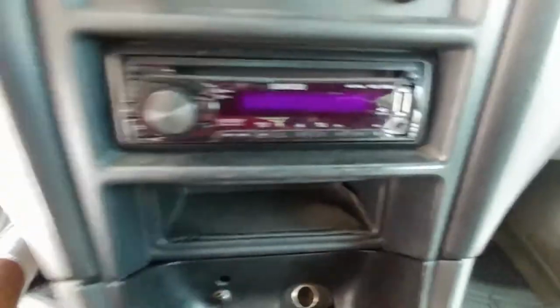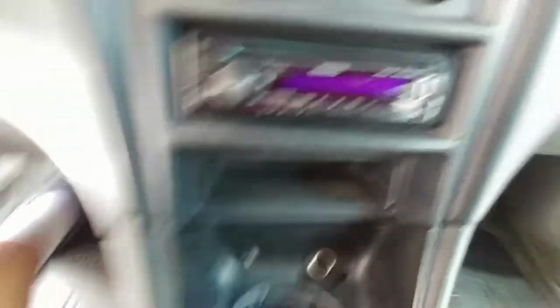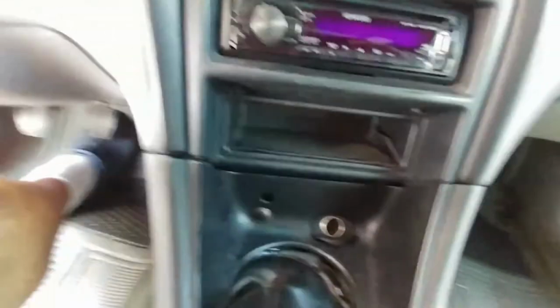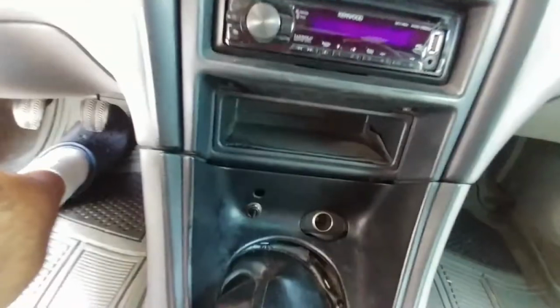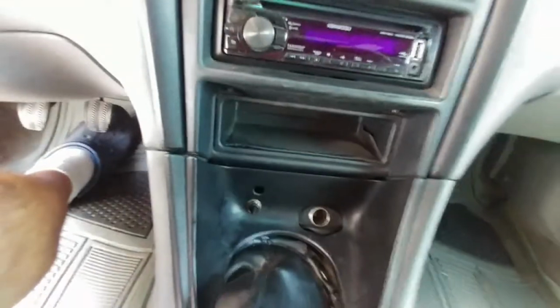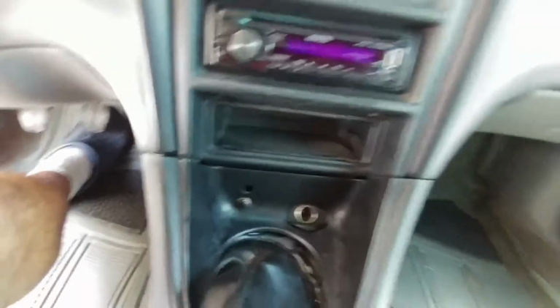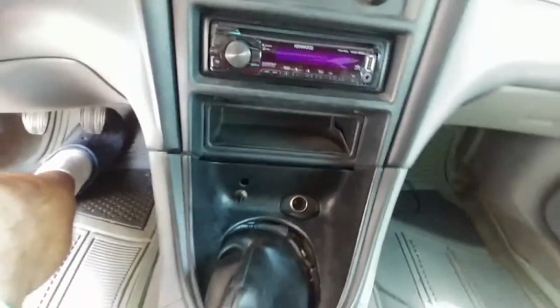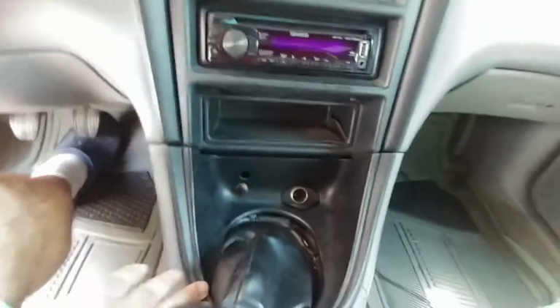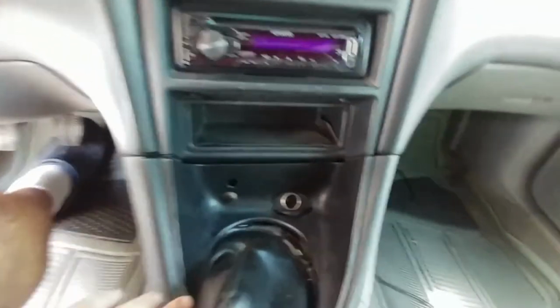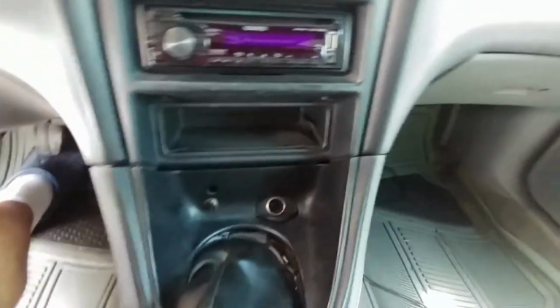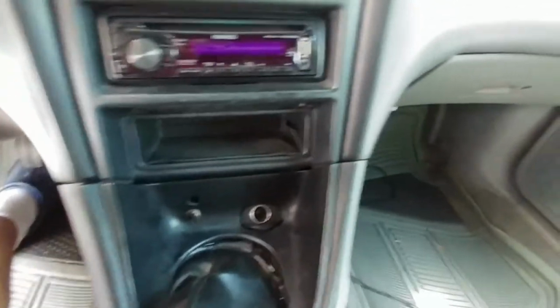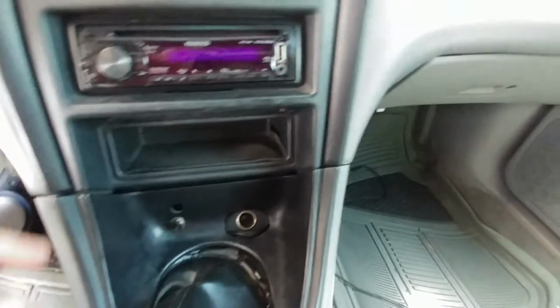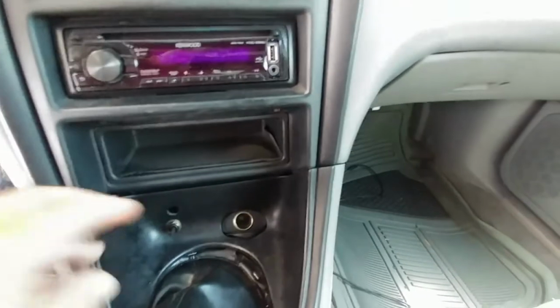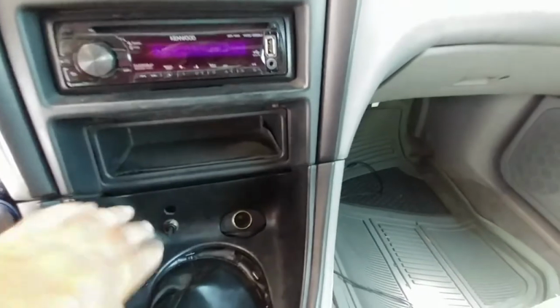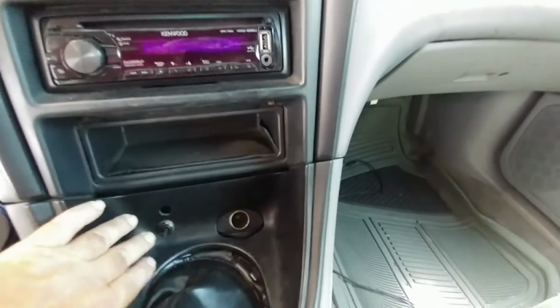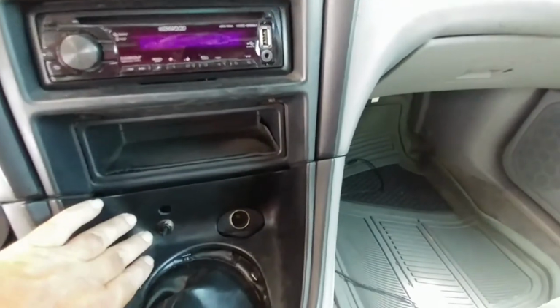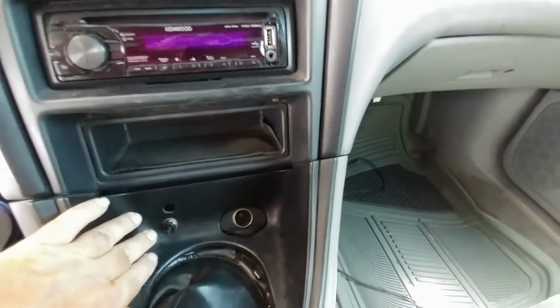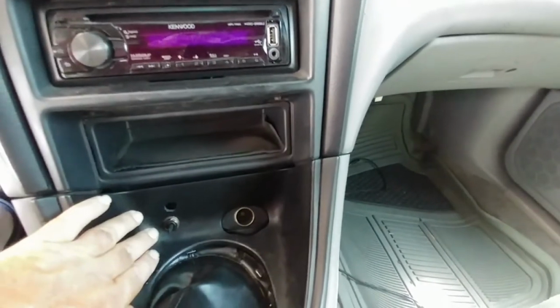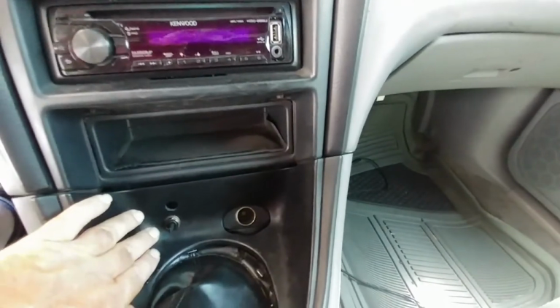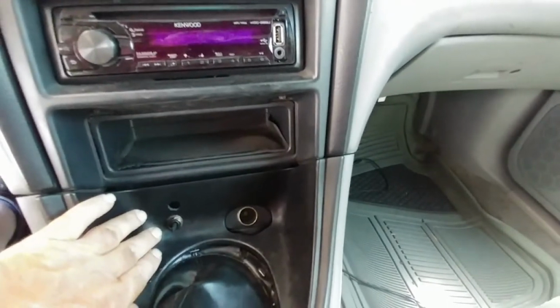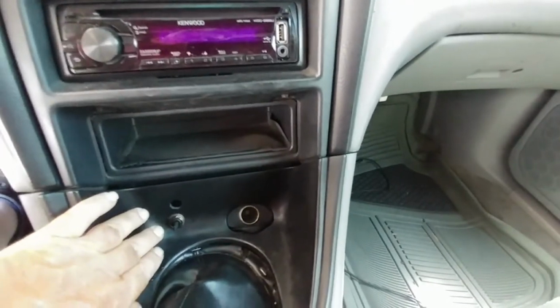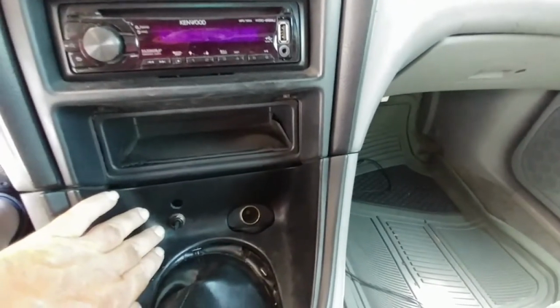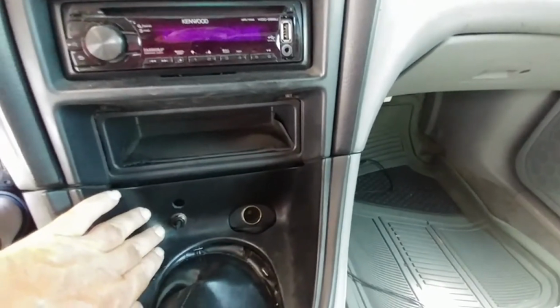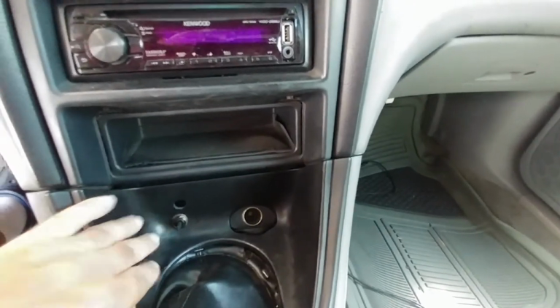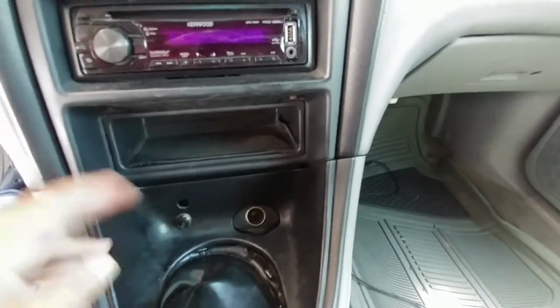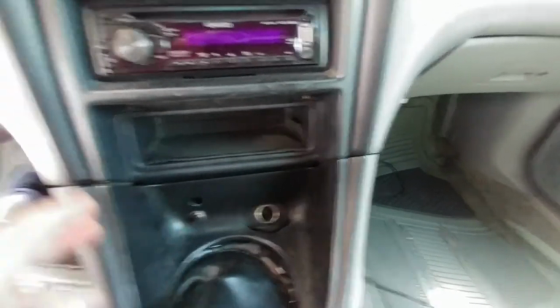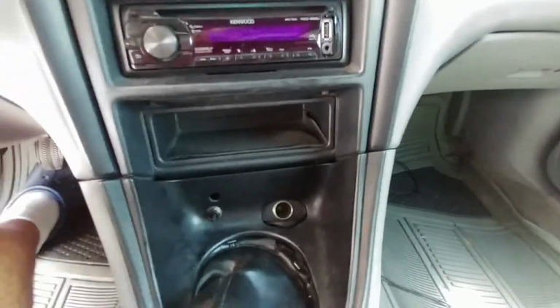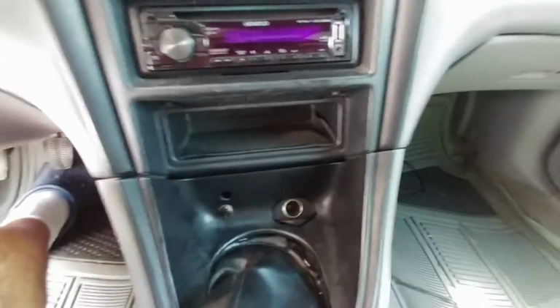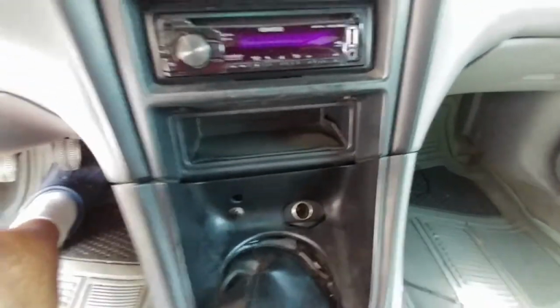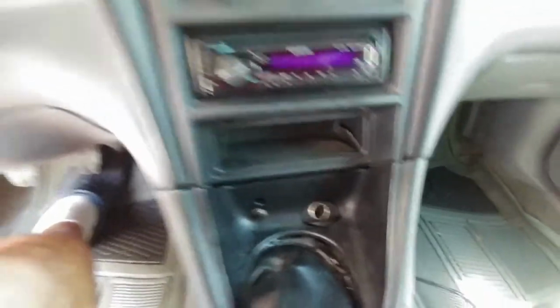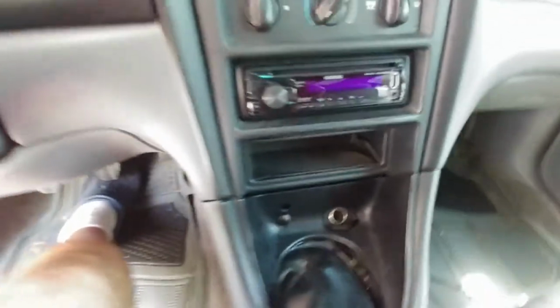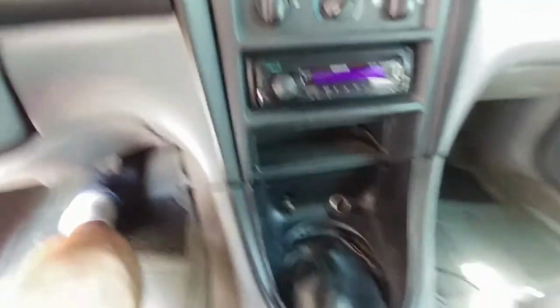You've got to pull this bezel out, bolt everything in, solder everything up.